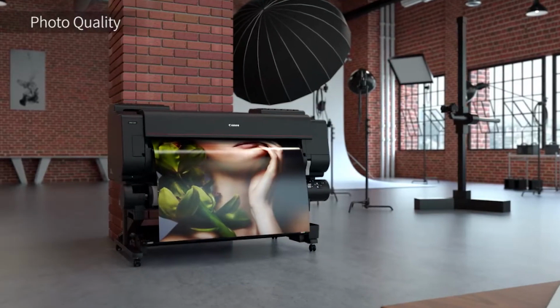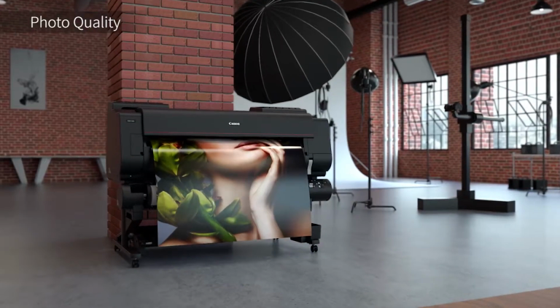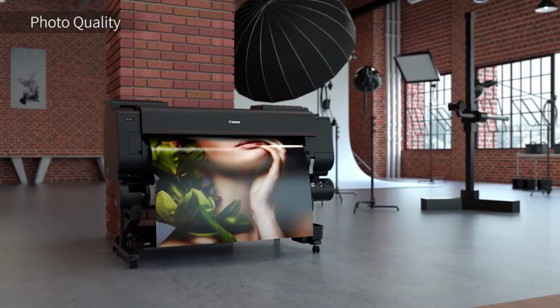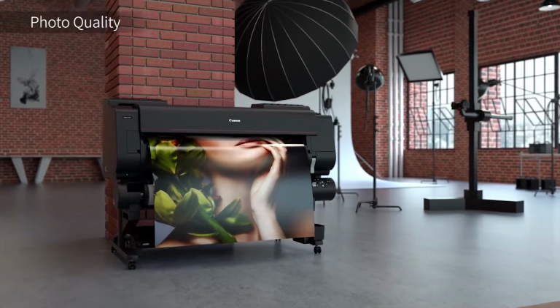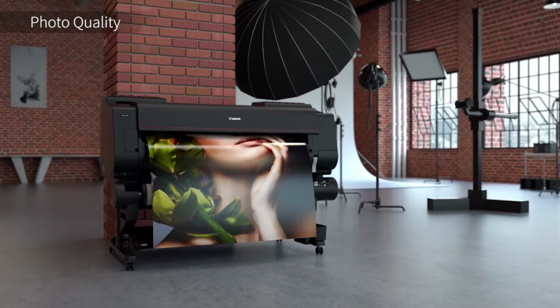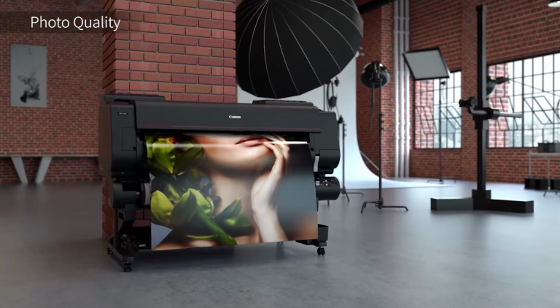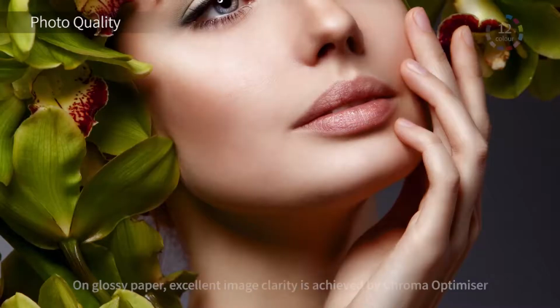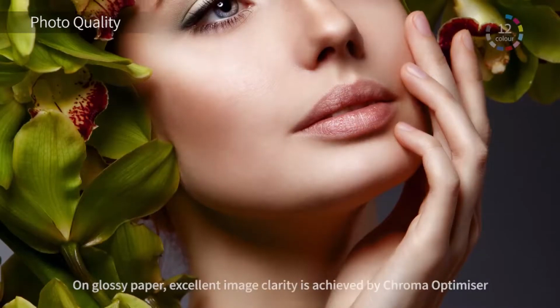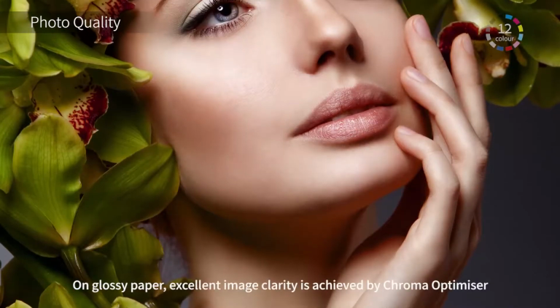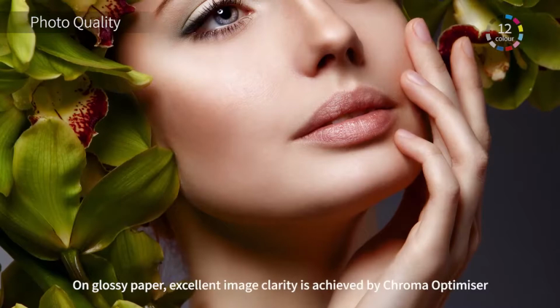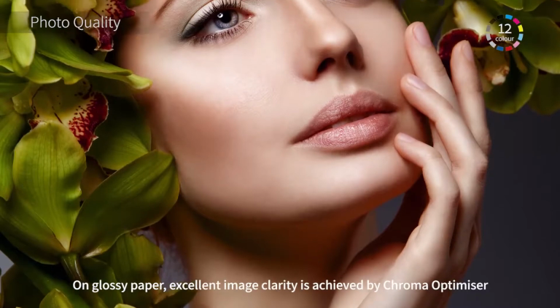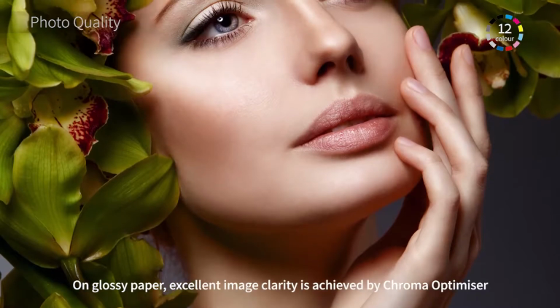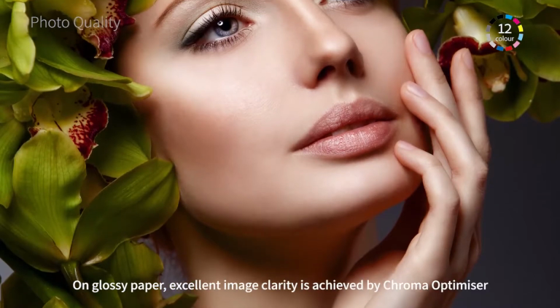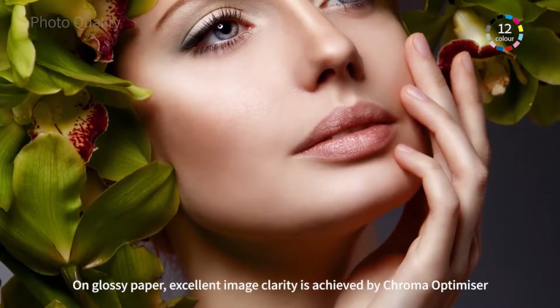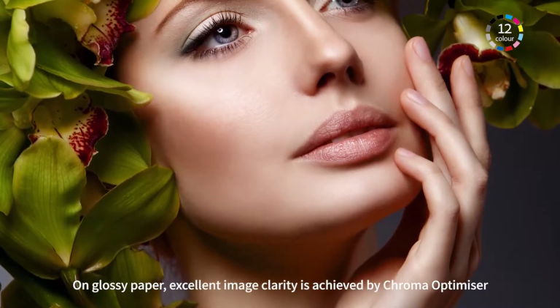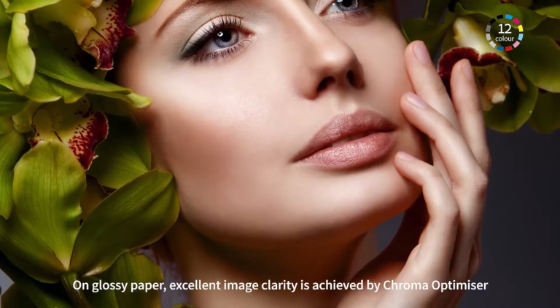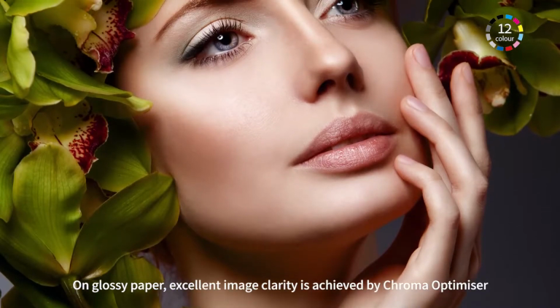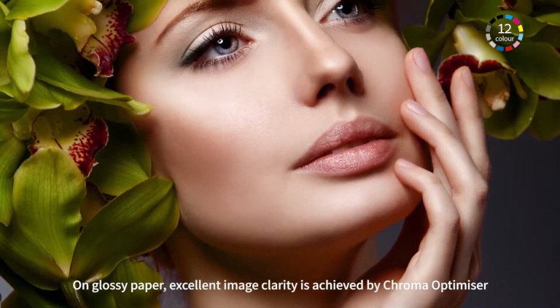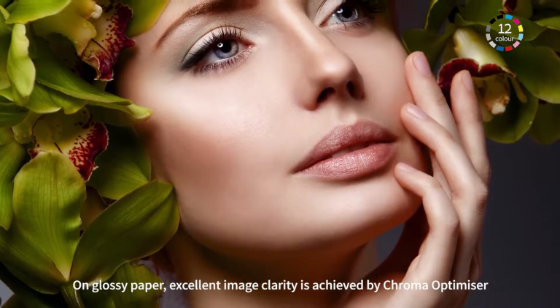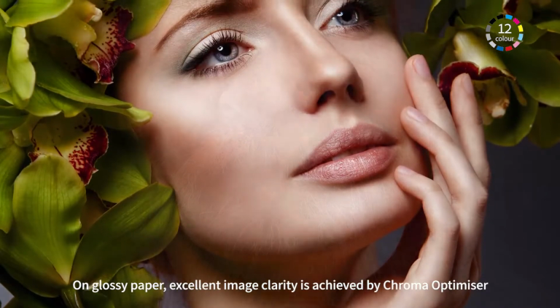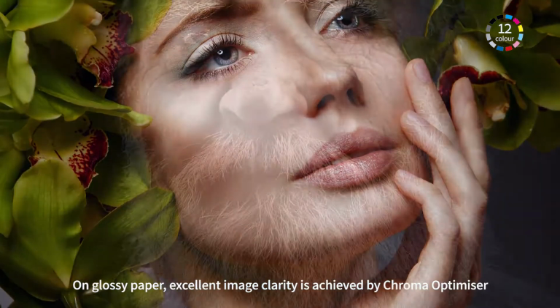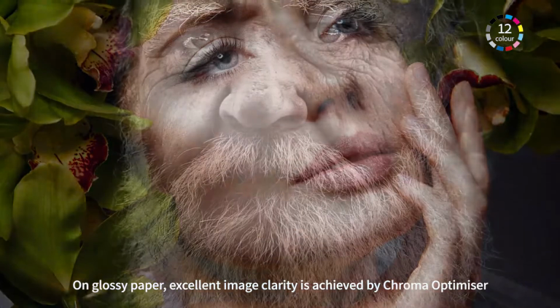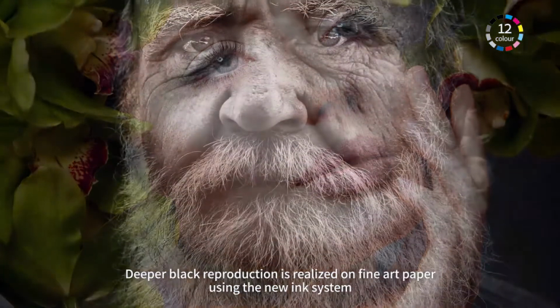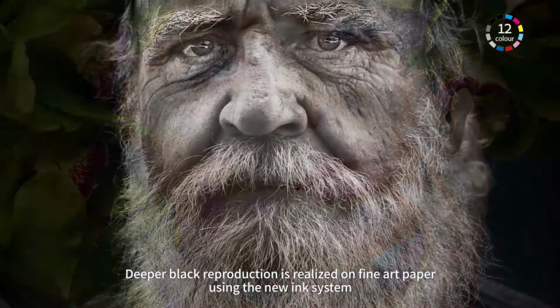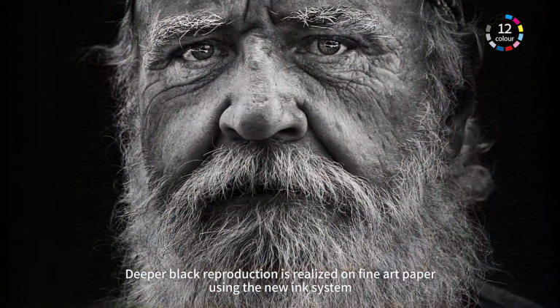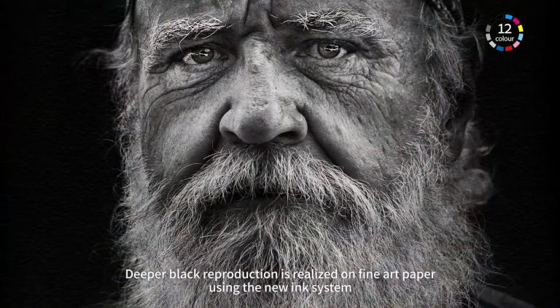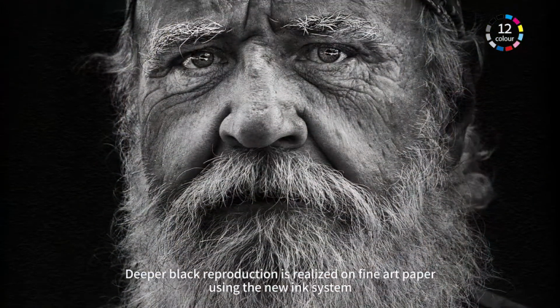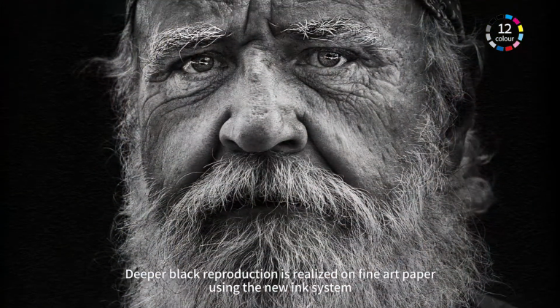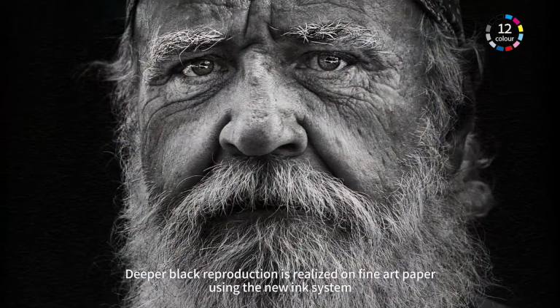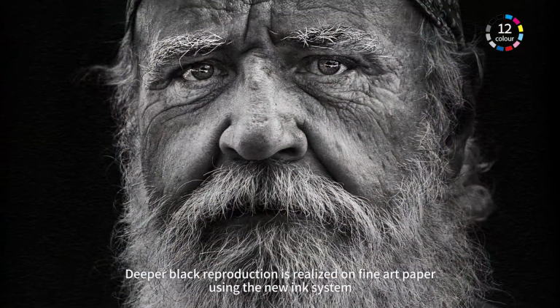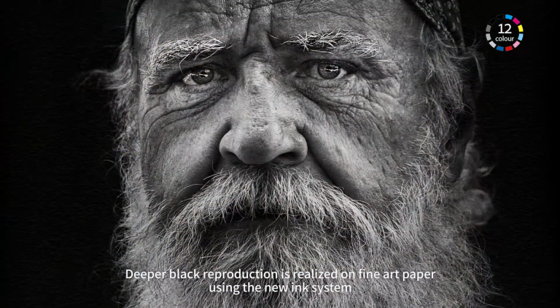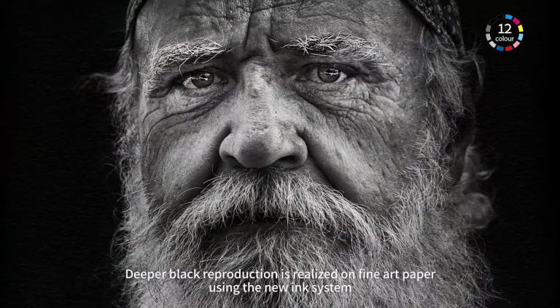On glossy paper, excellent image clarity is achieved. Deeper black reproduction is realized on fine art paper.